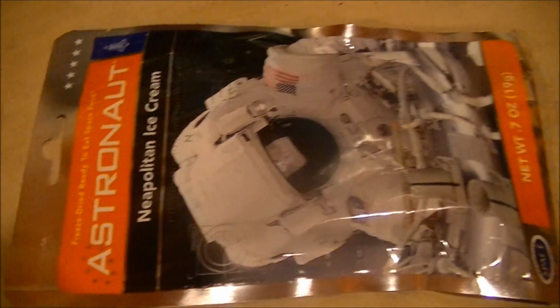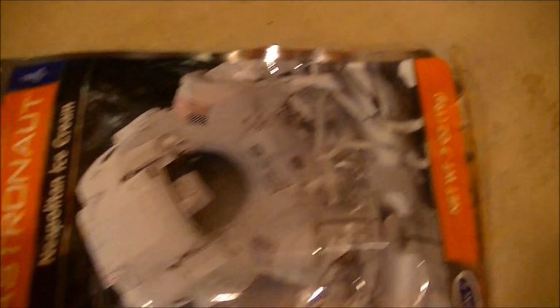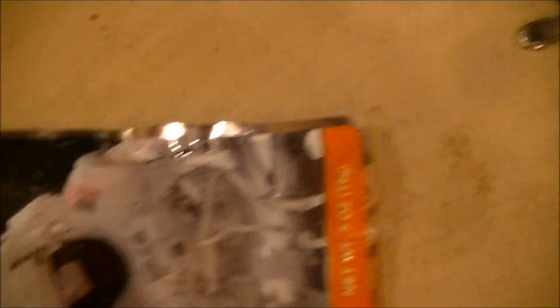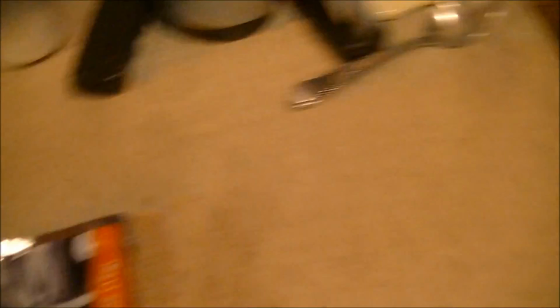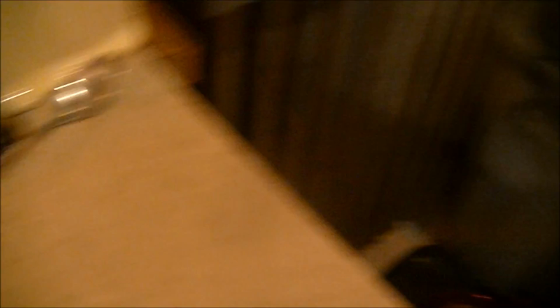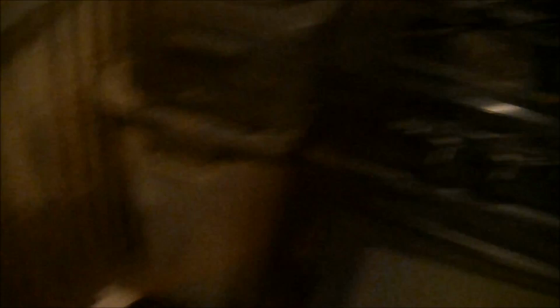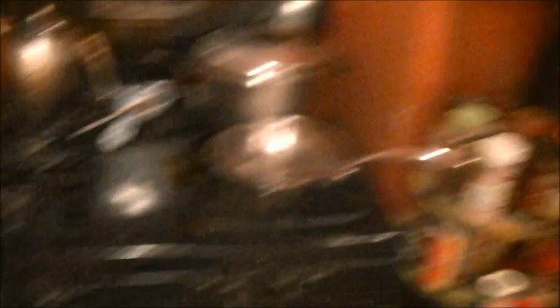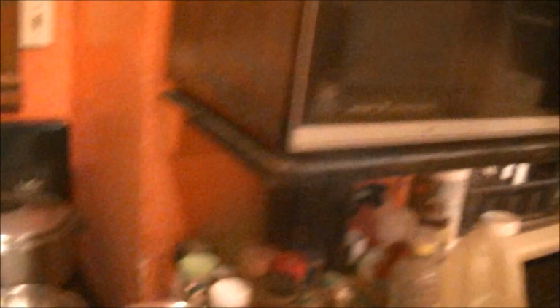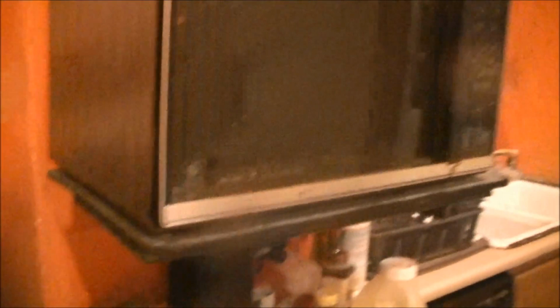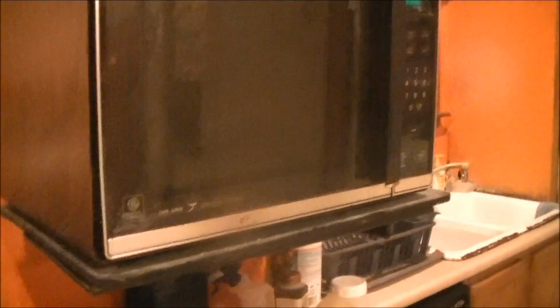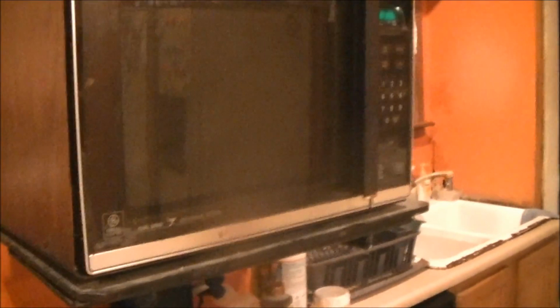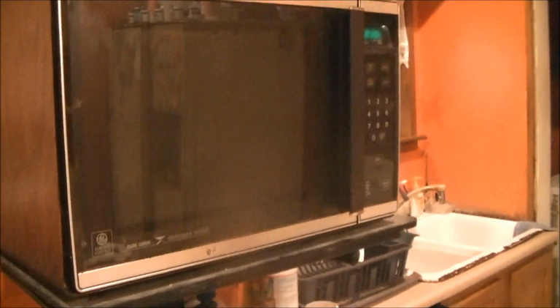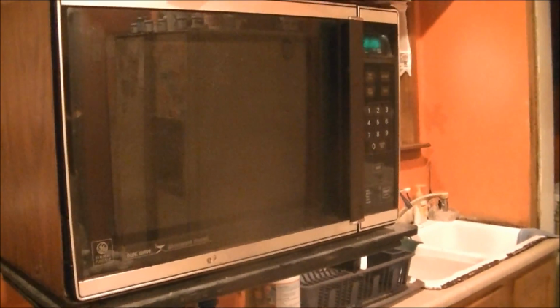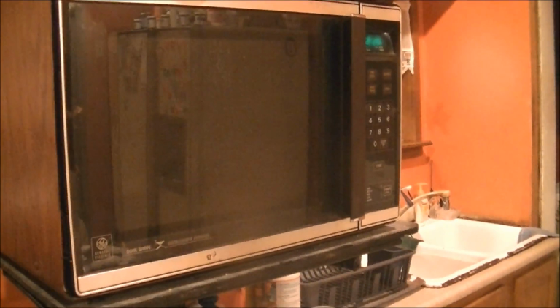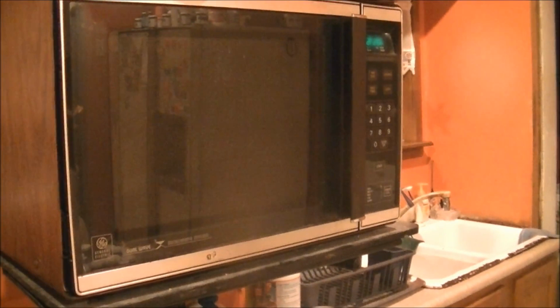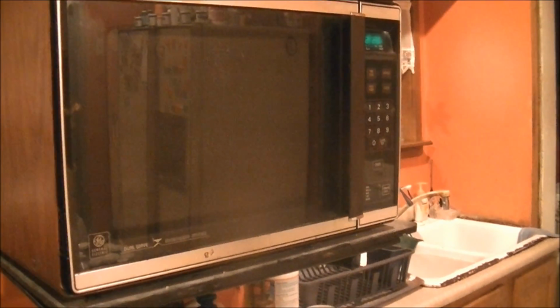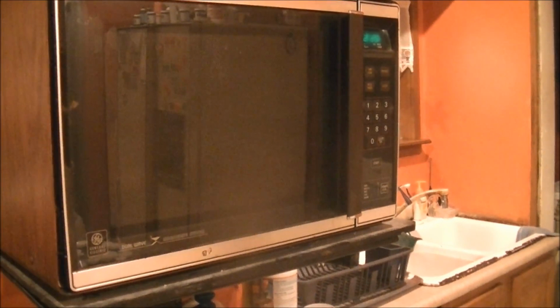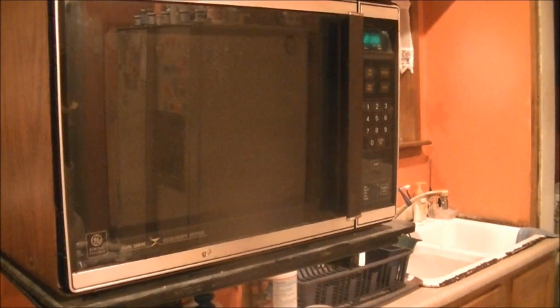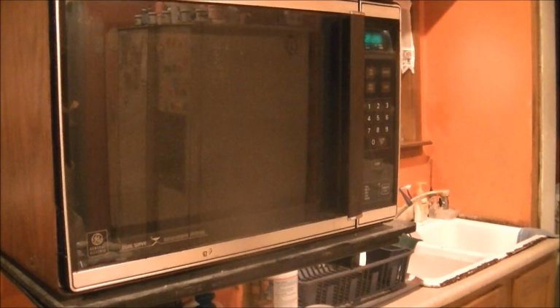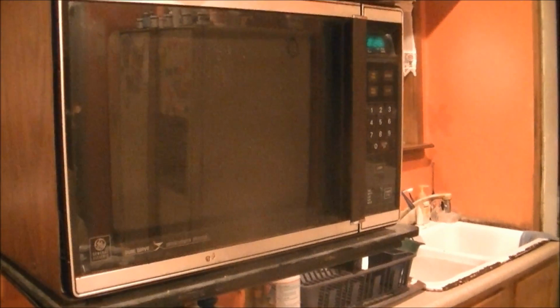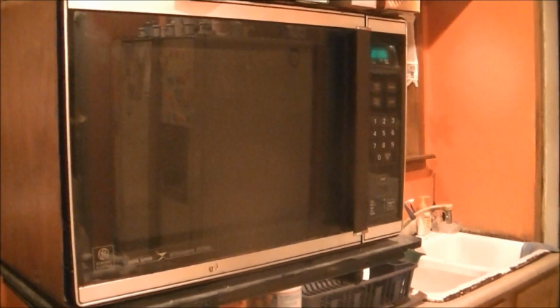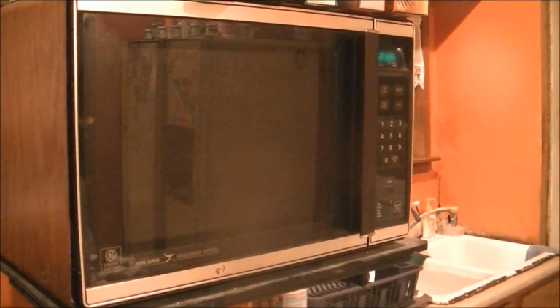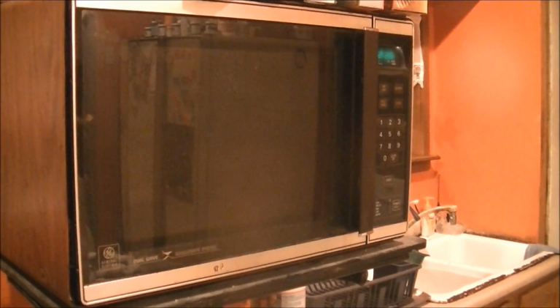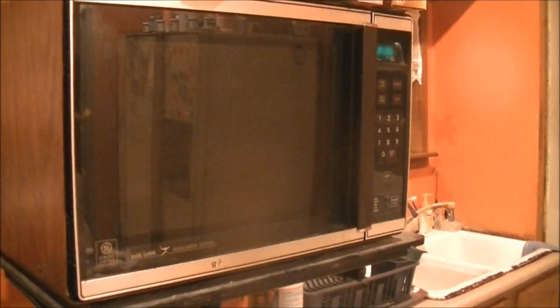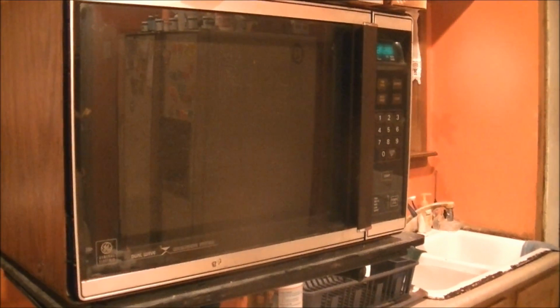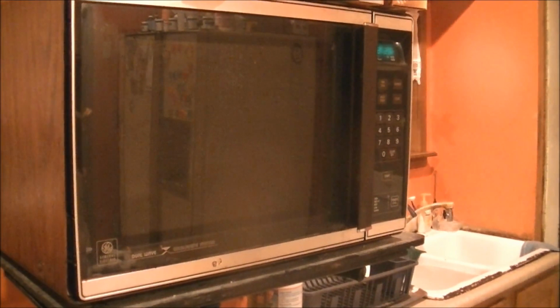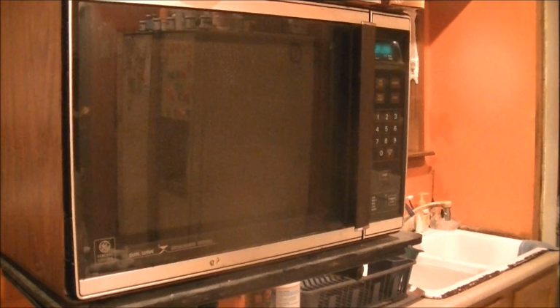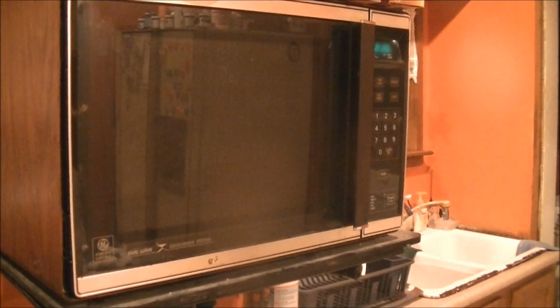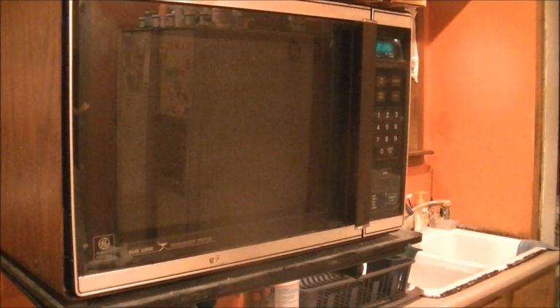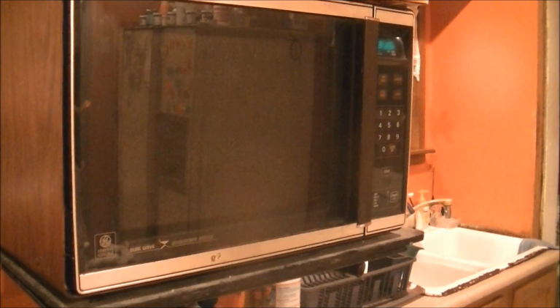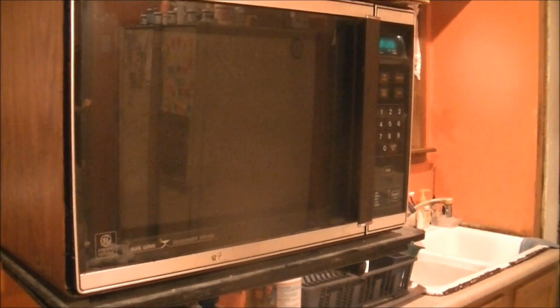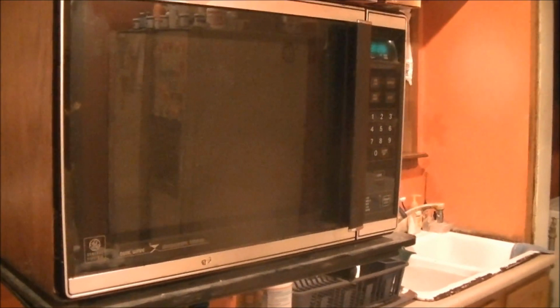And I'm going to be doing it in my home microwave because I don't have a new microwave yet.